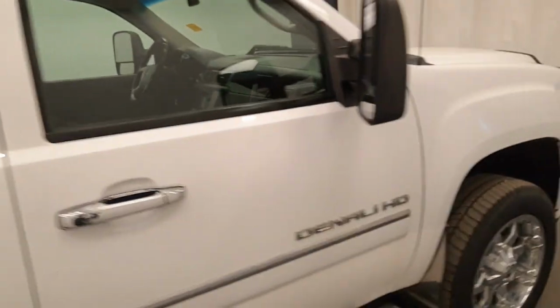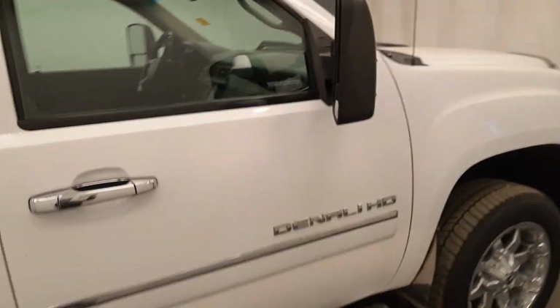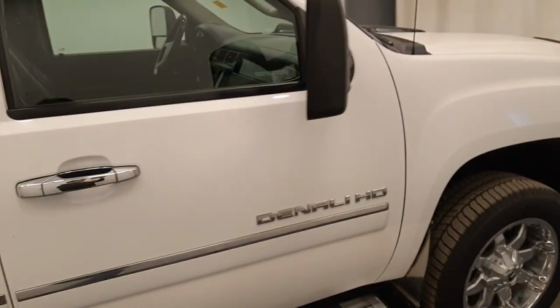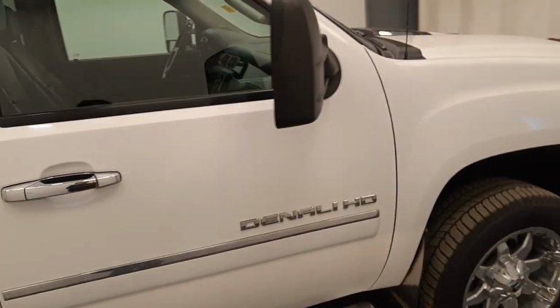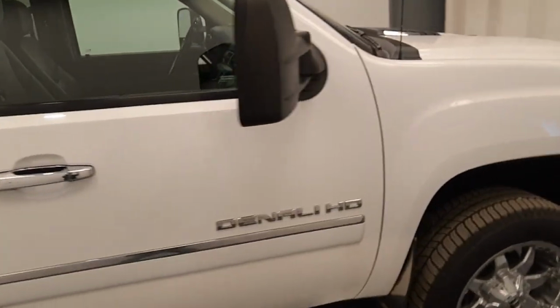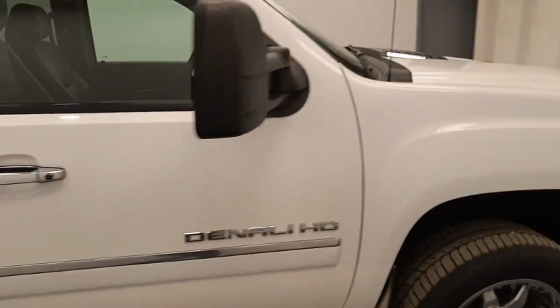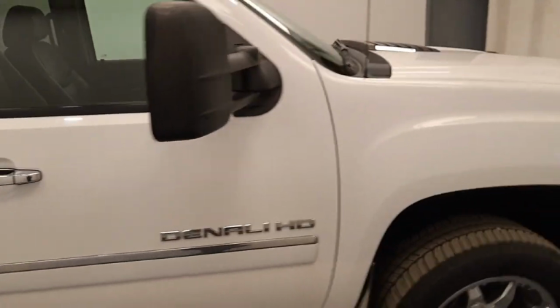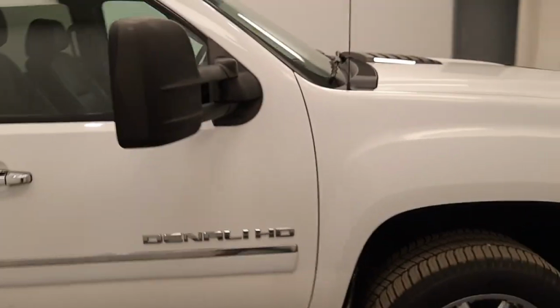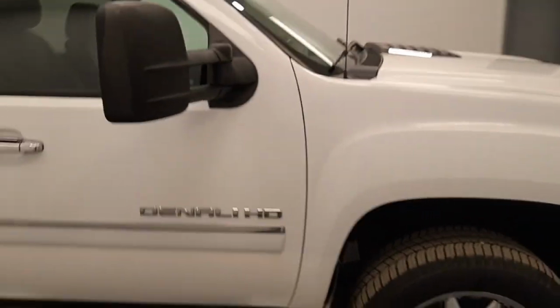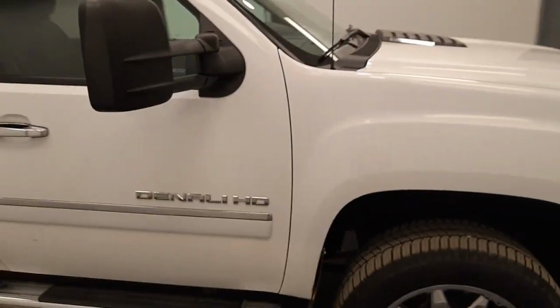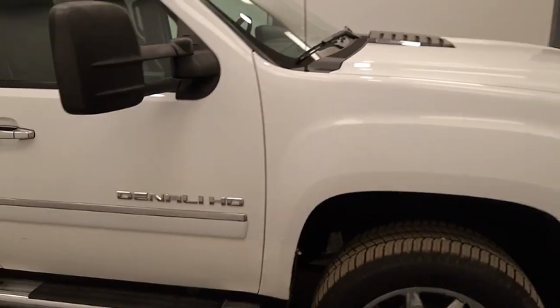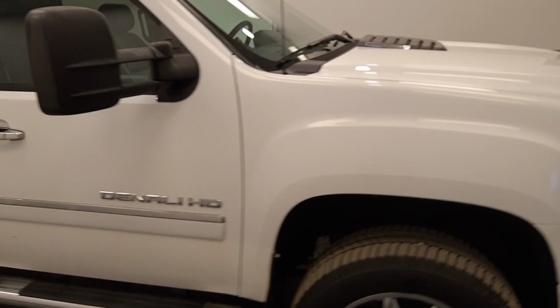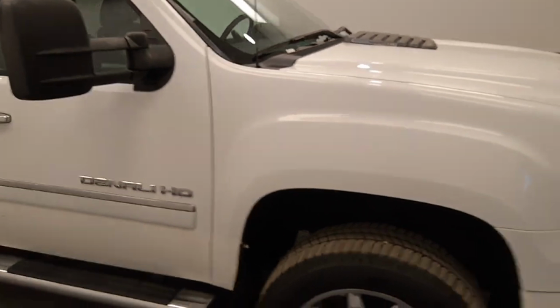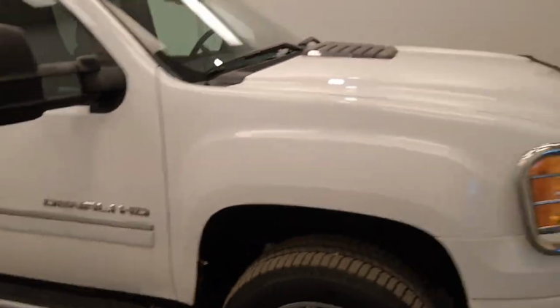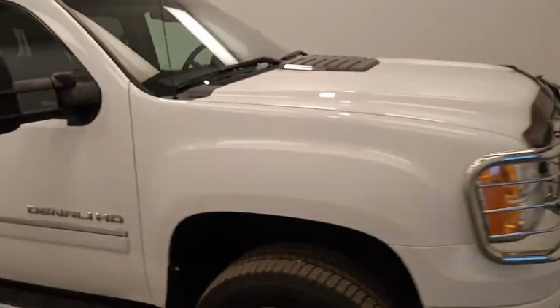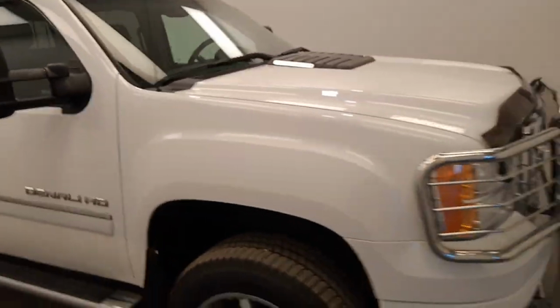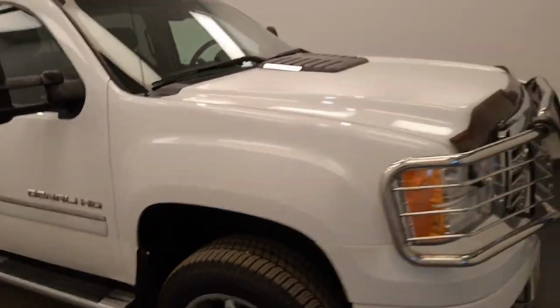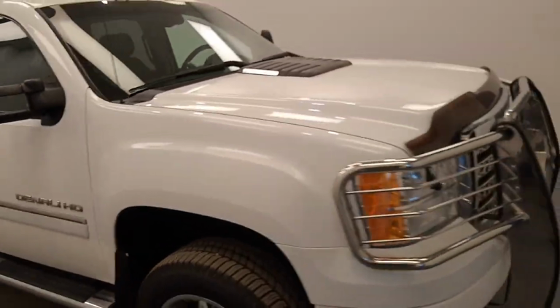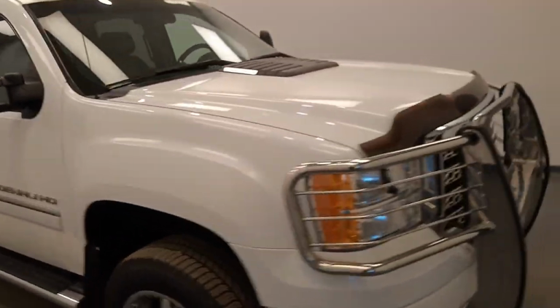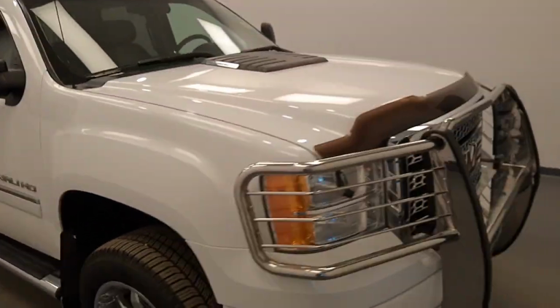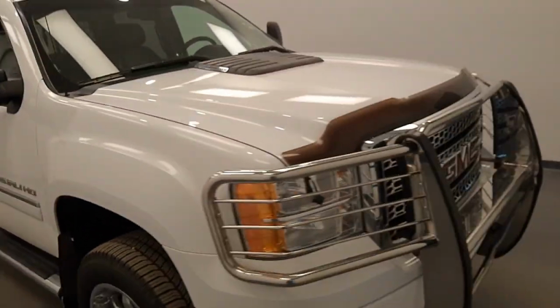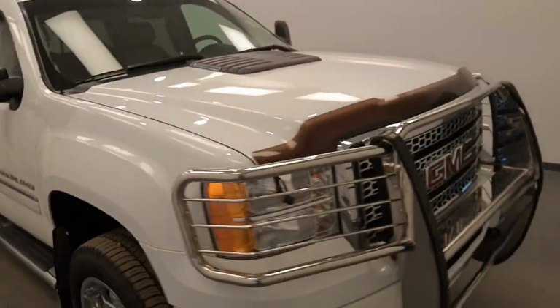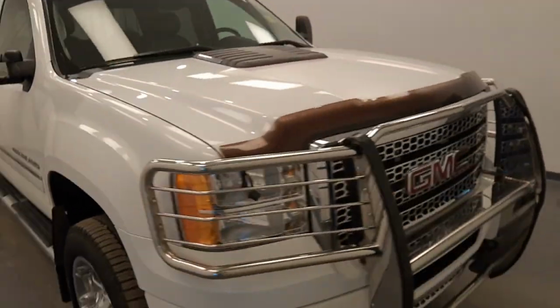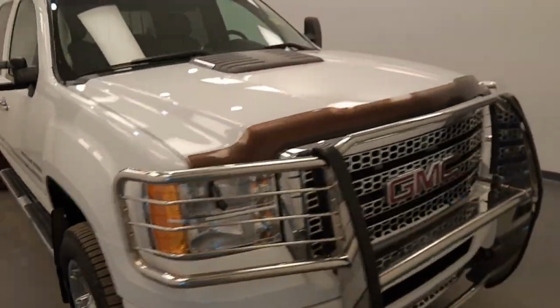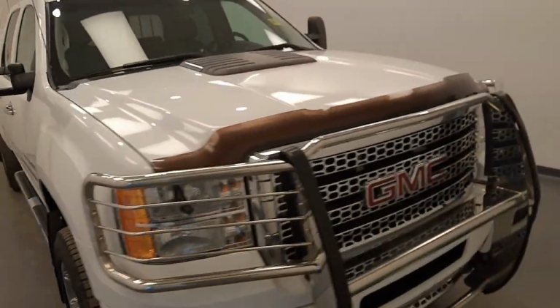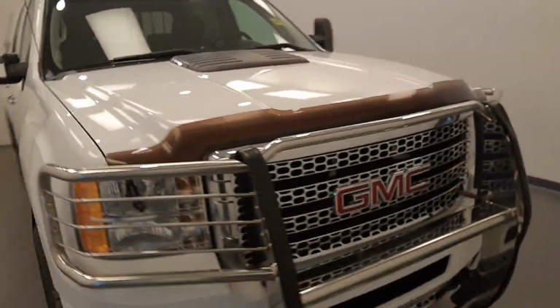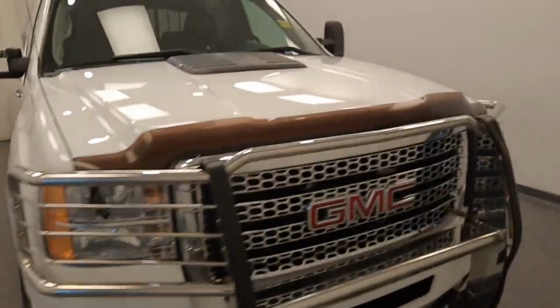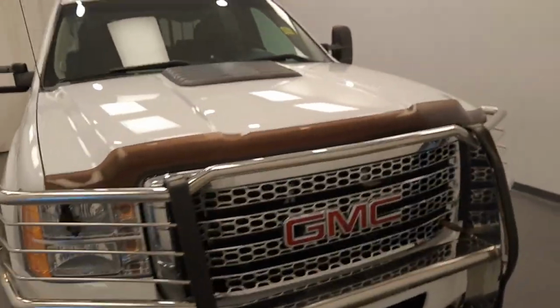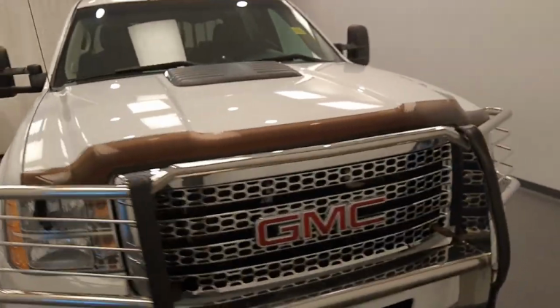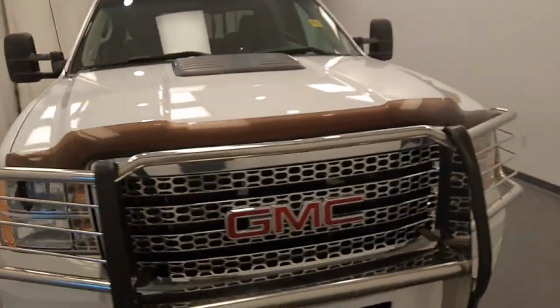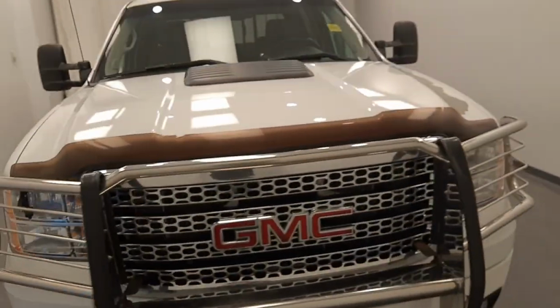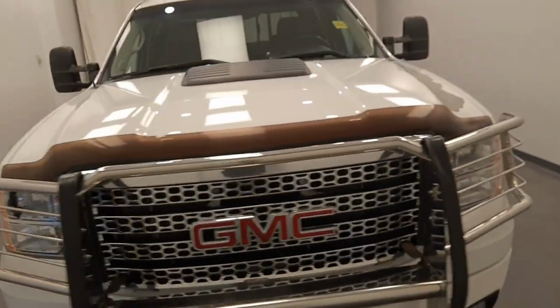Once again, we're viewing stock number 192867, a 2013 GMC Sierra 2500.